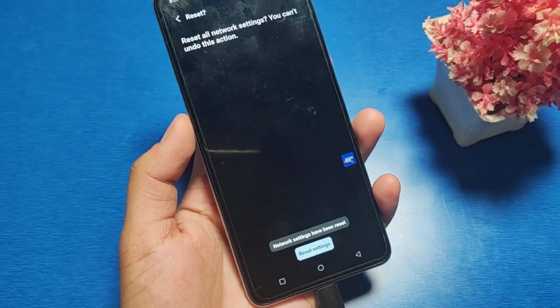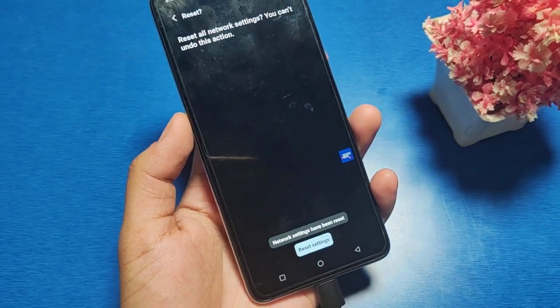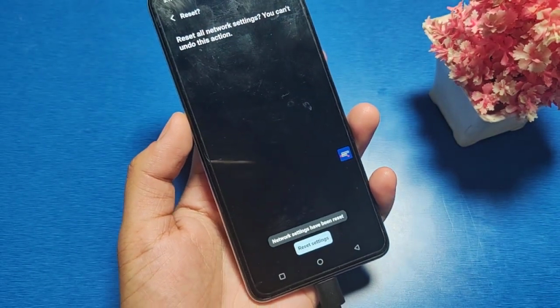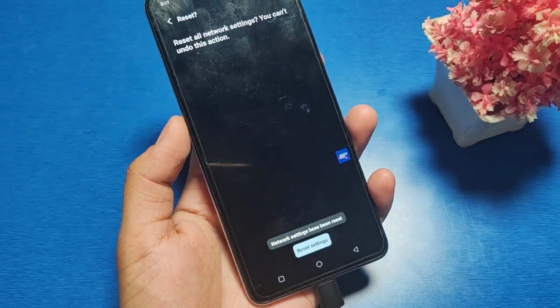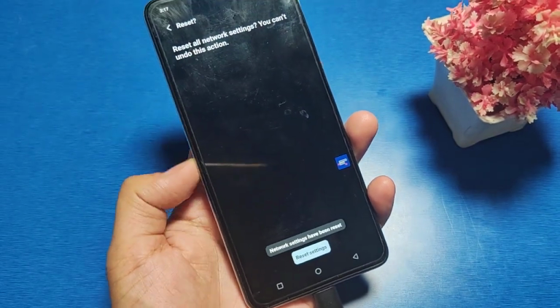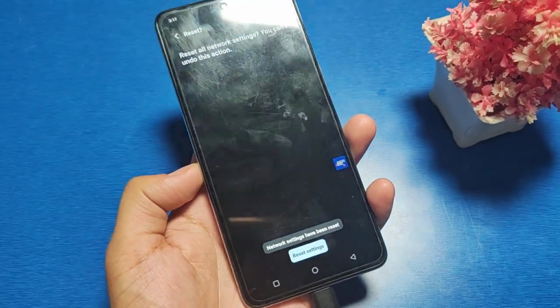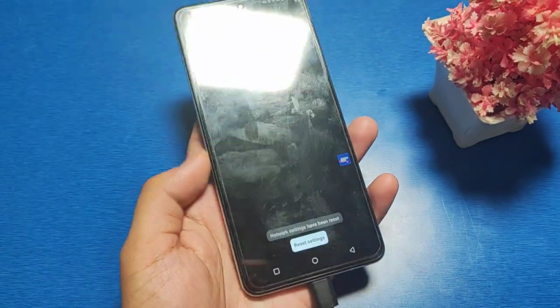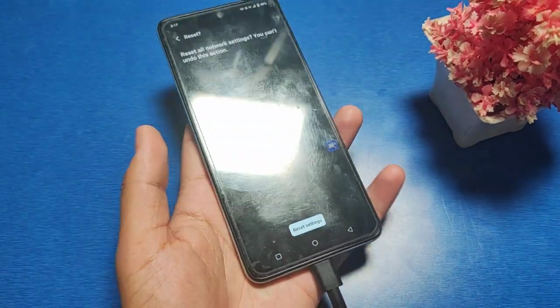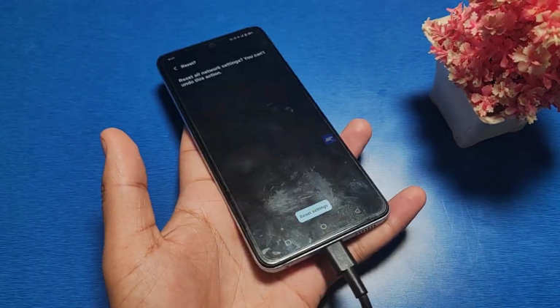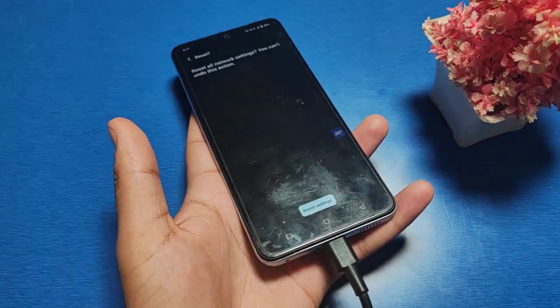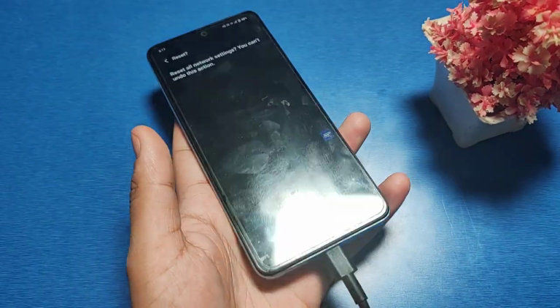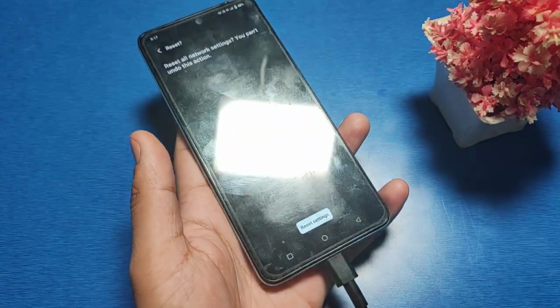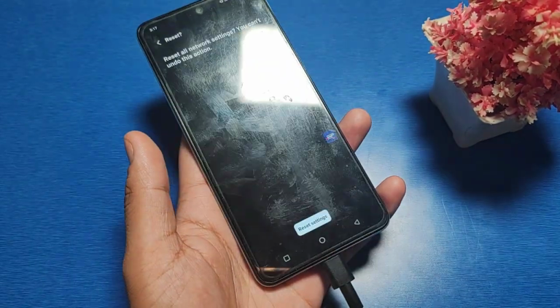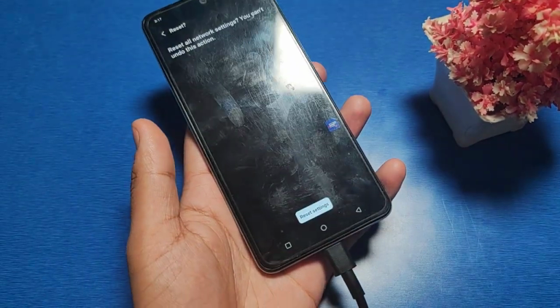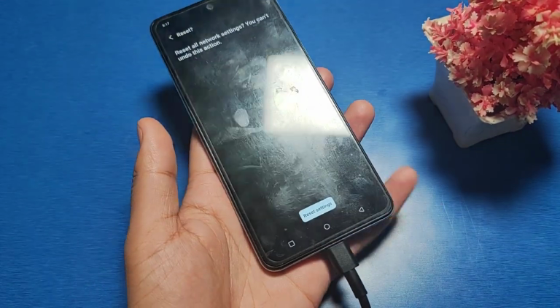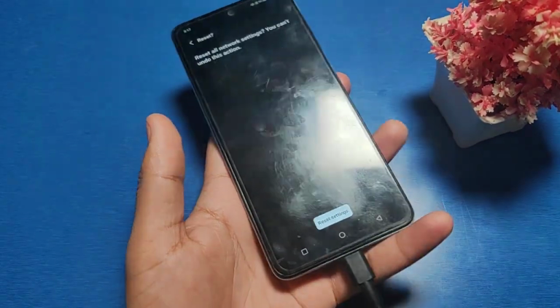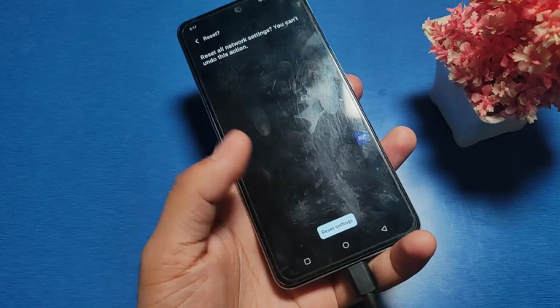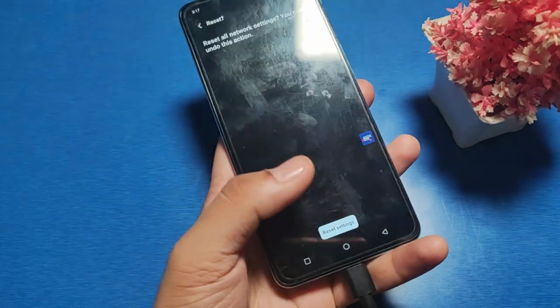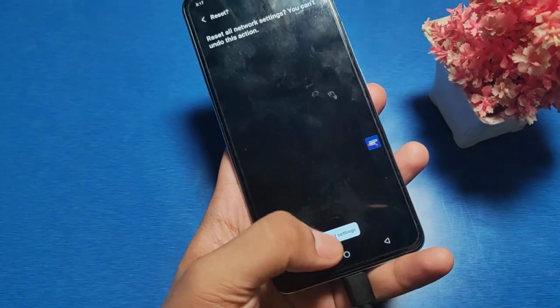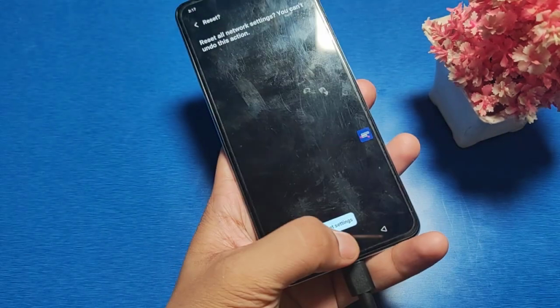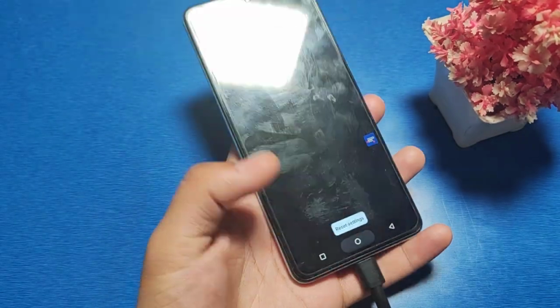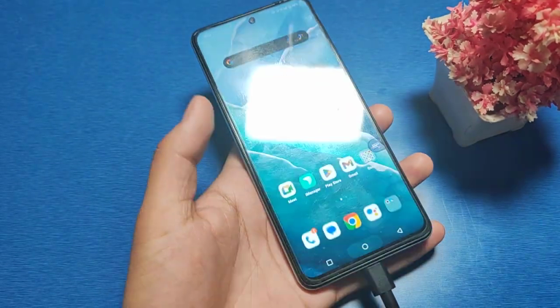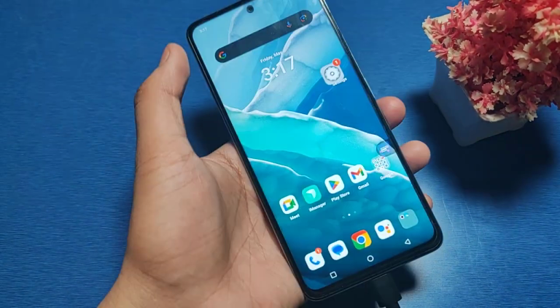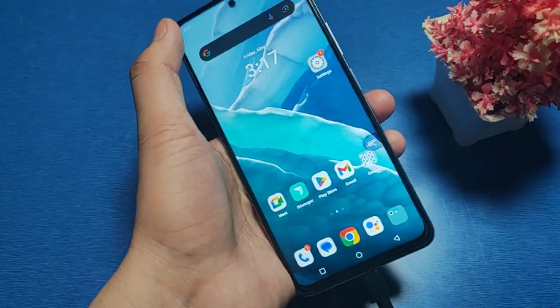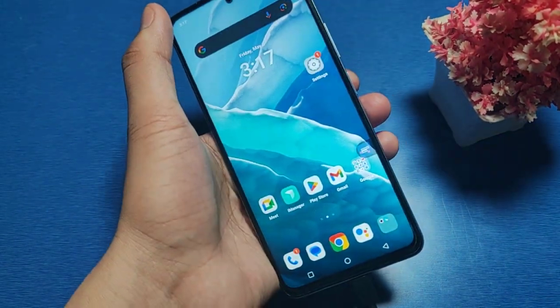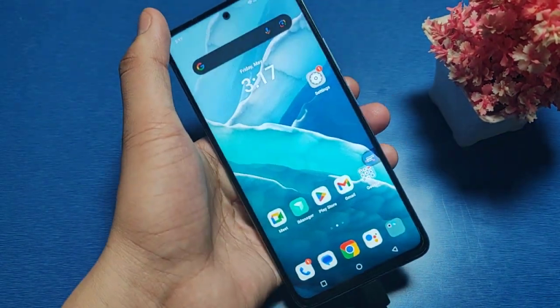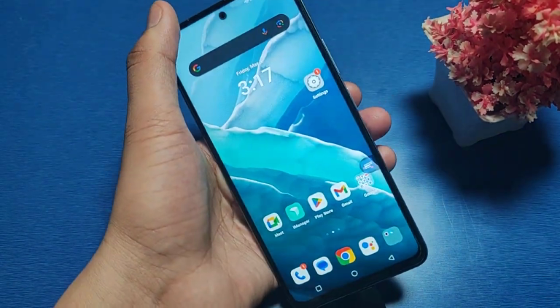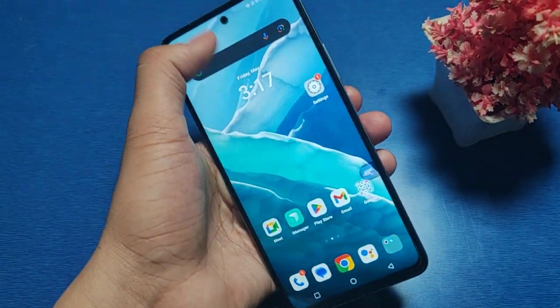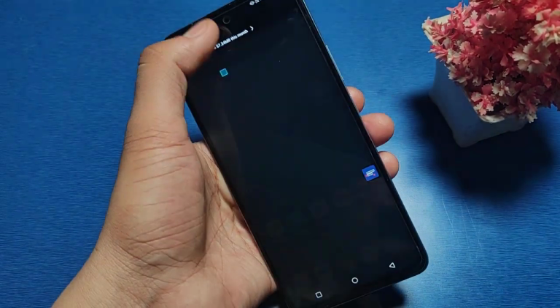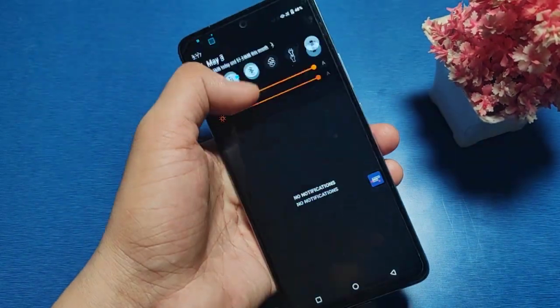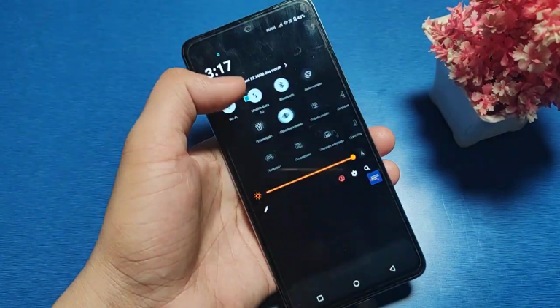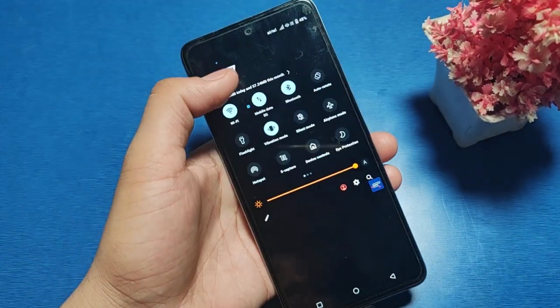Please wait — the network setting has been reset. Now you can see that your Bluetooth setting is reset. Now you can simply swipe up.